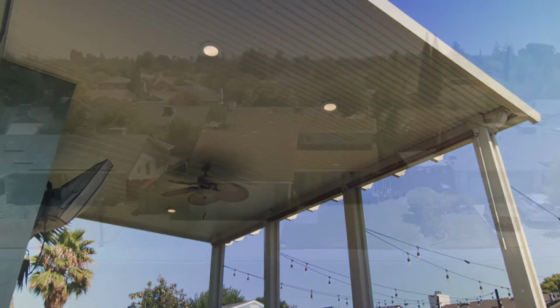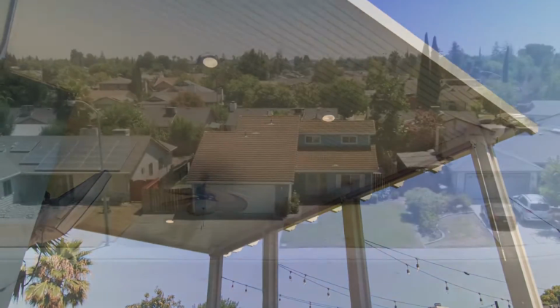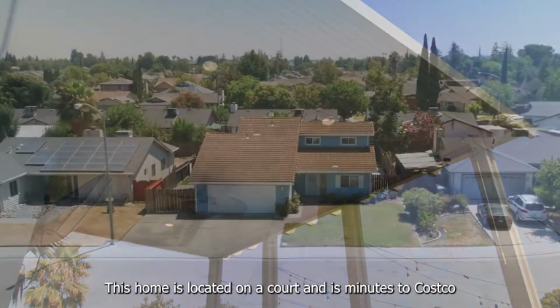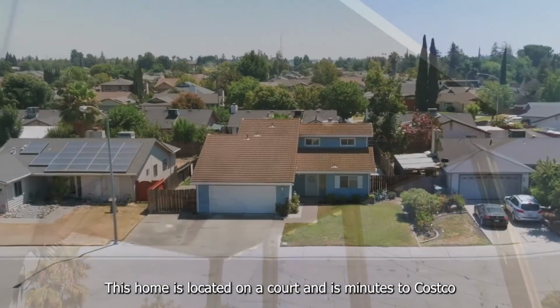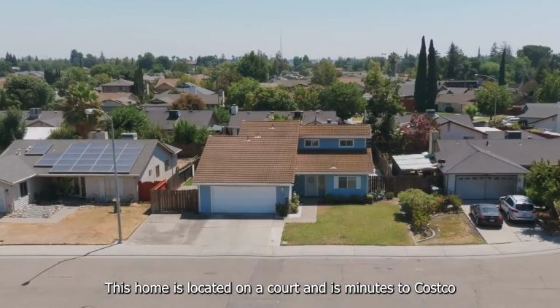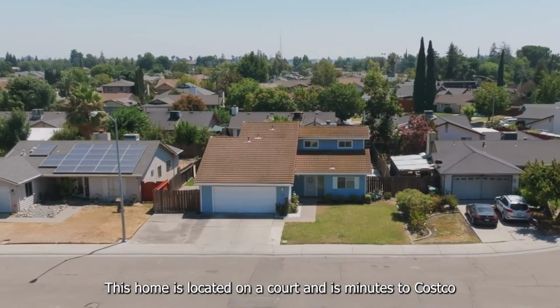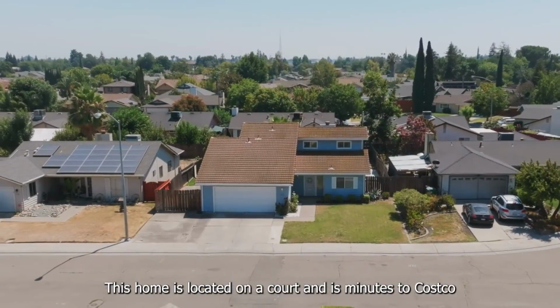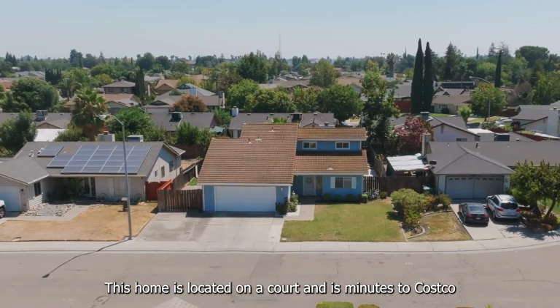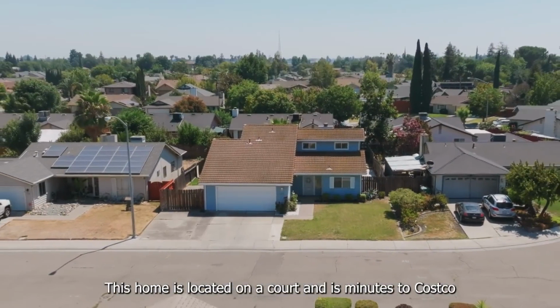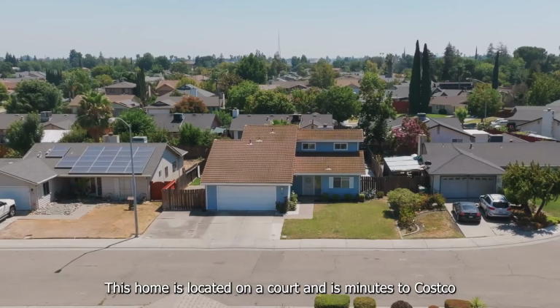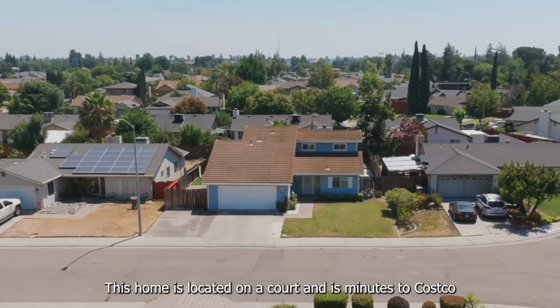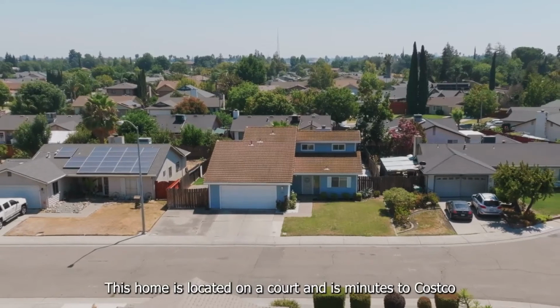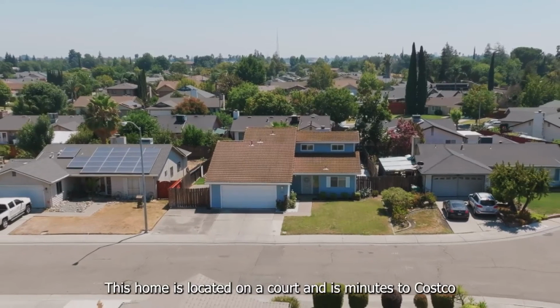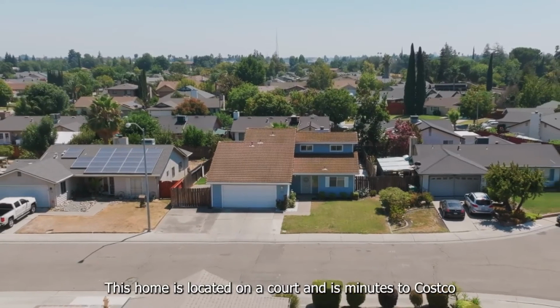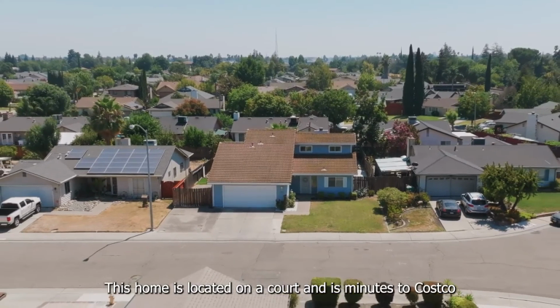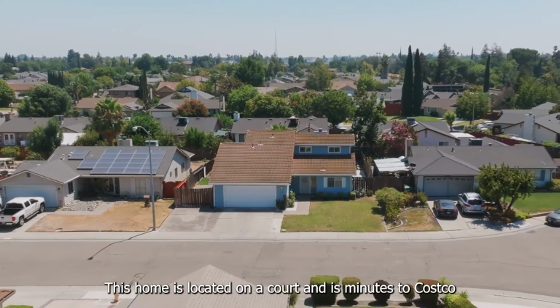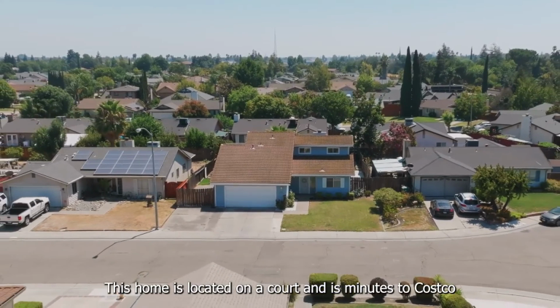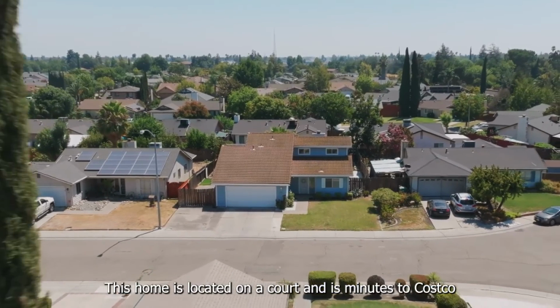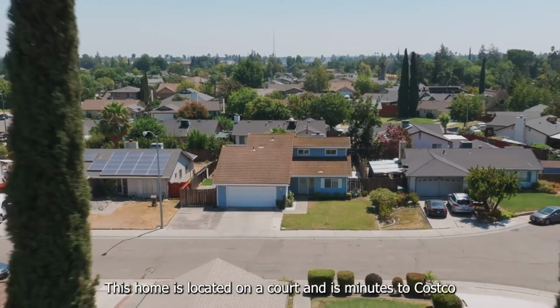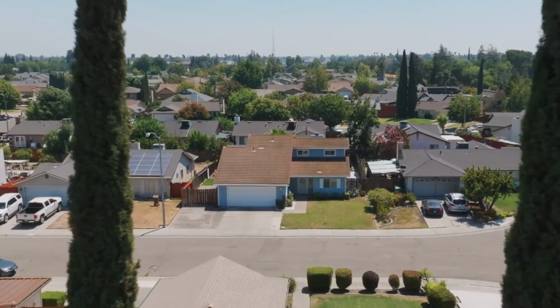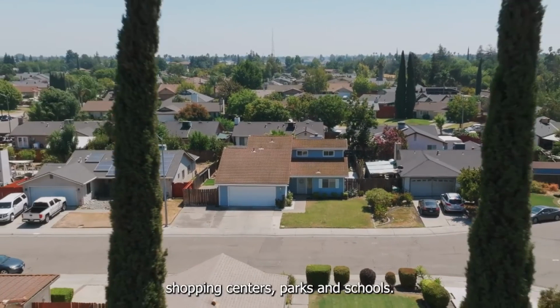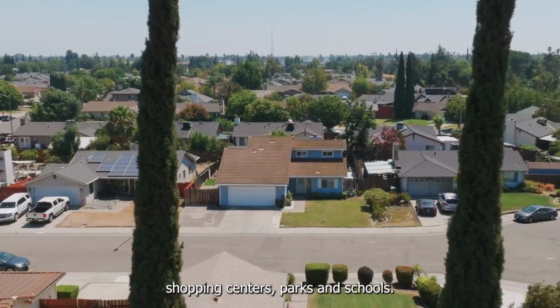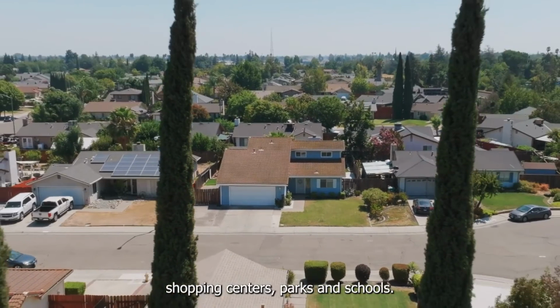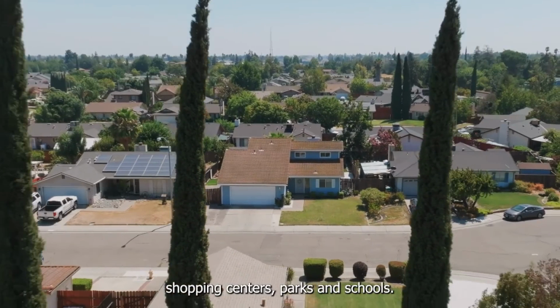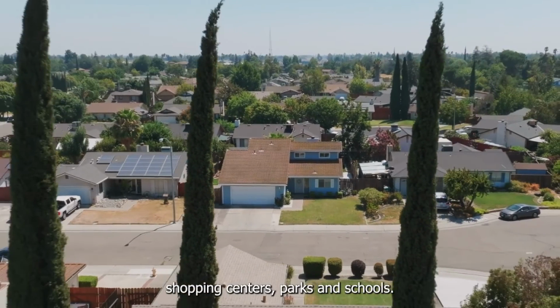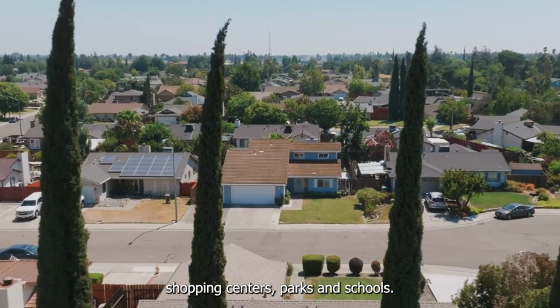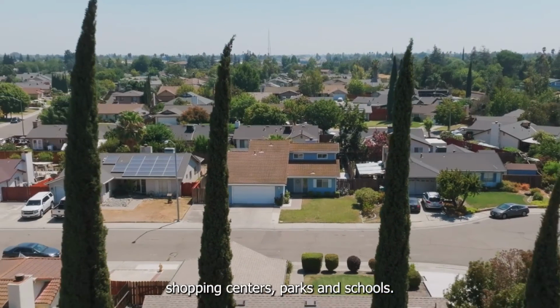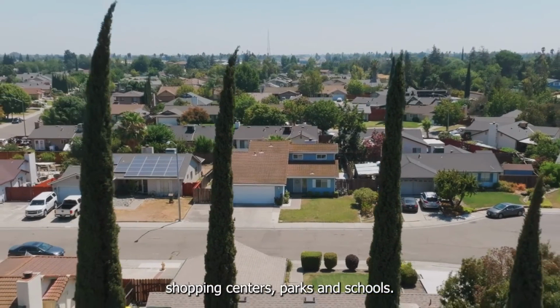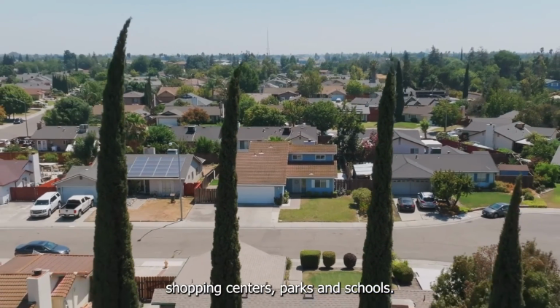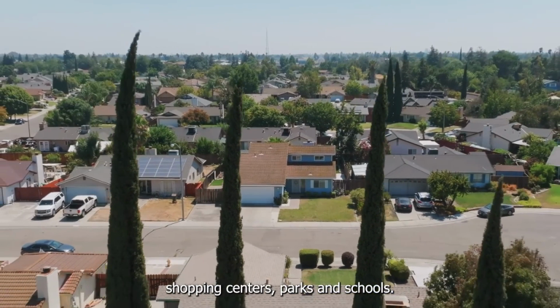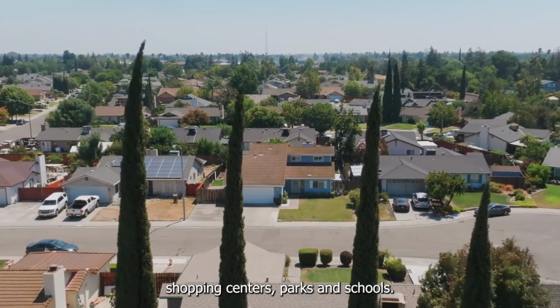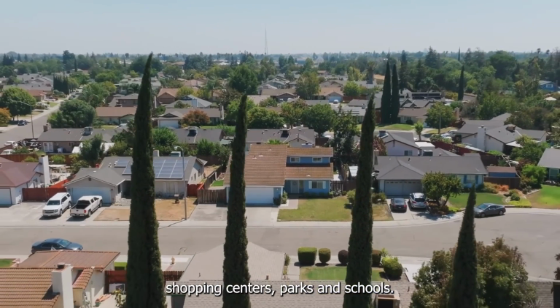This home is located on a court and is close to Costco, shopping centers, parks, and schools.